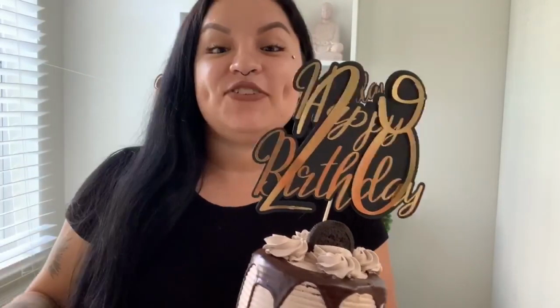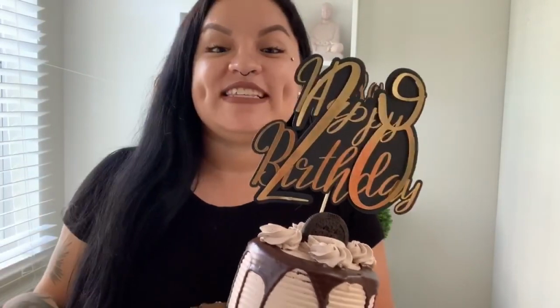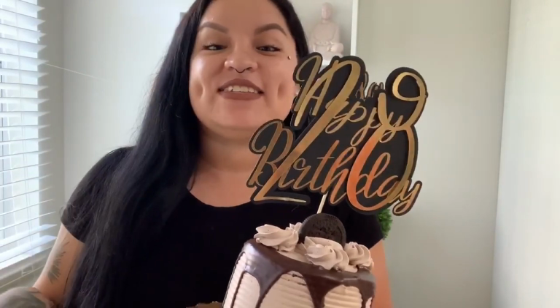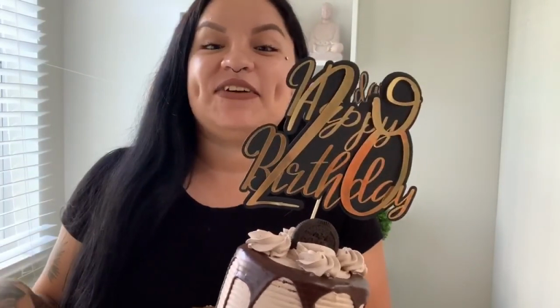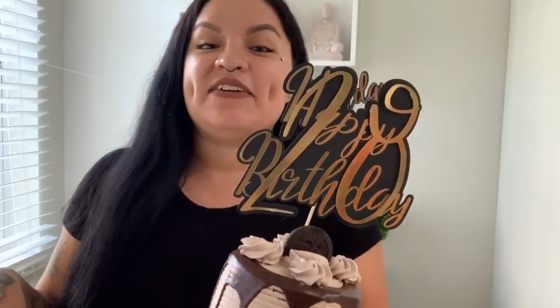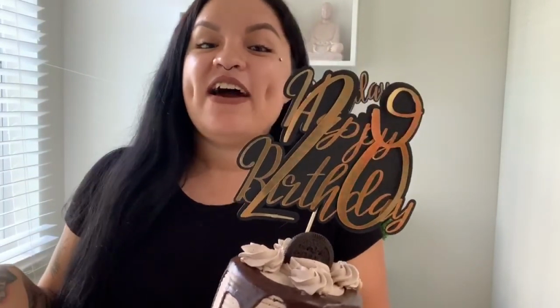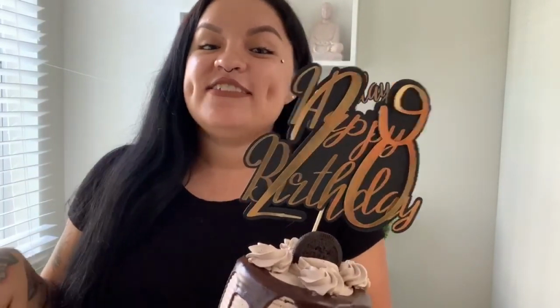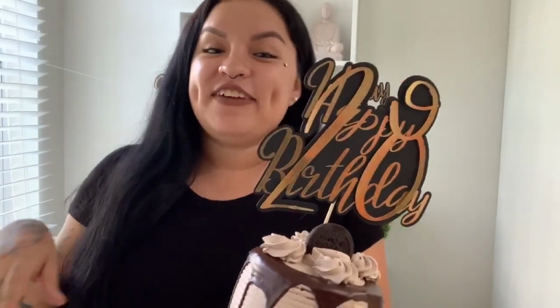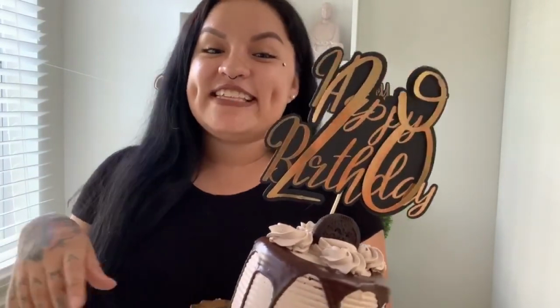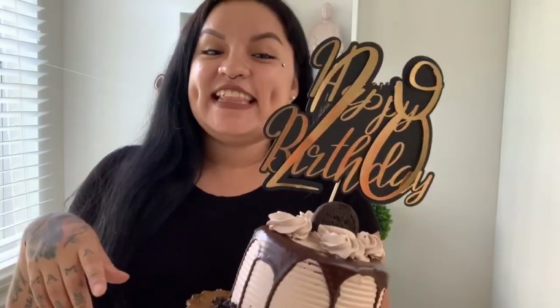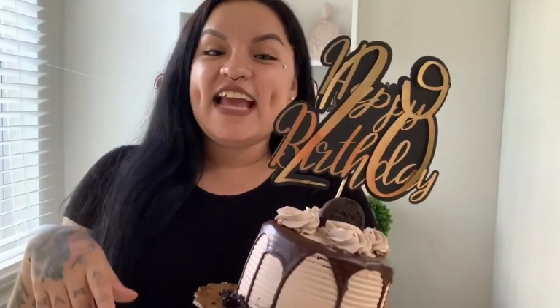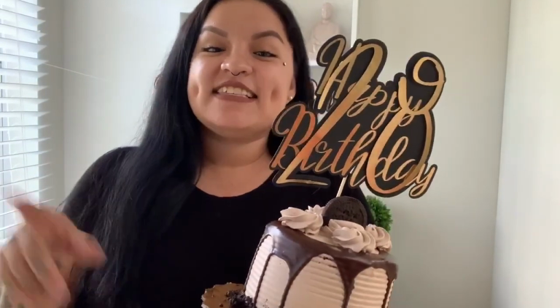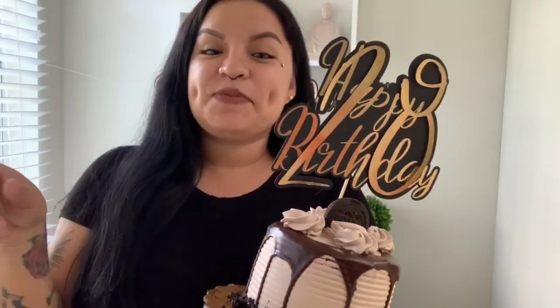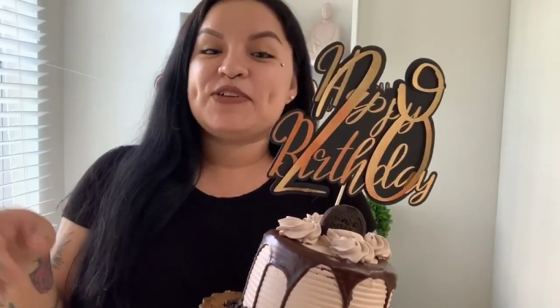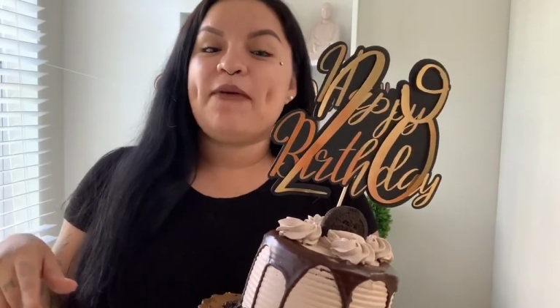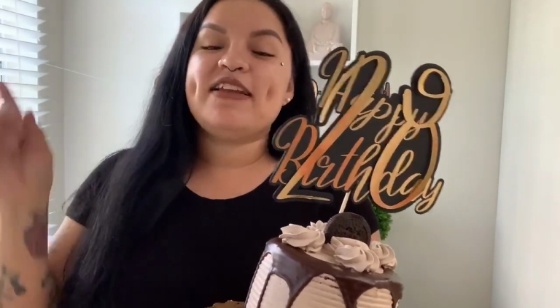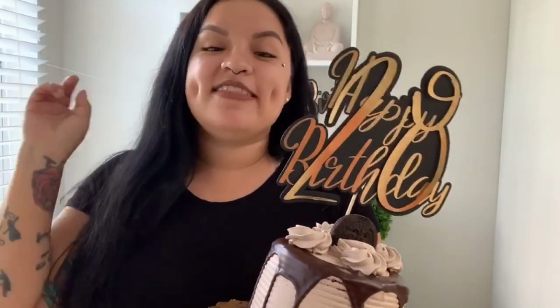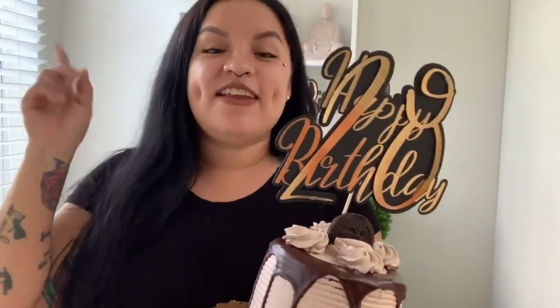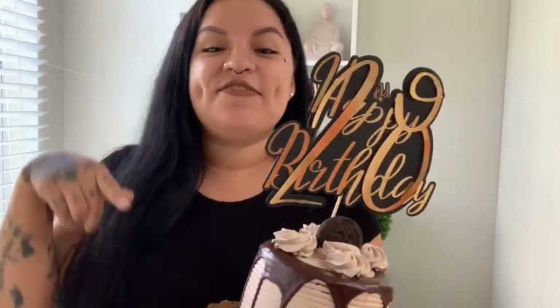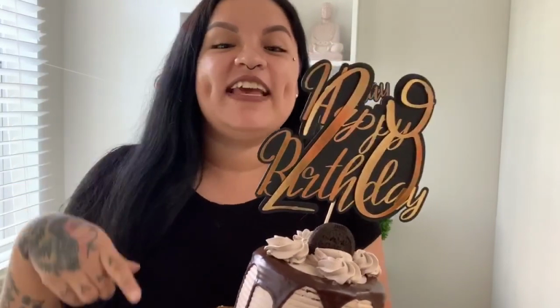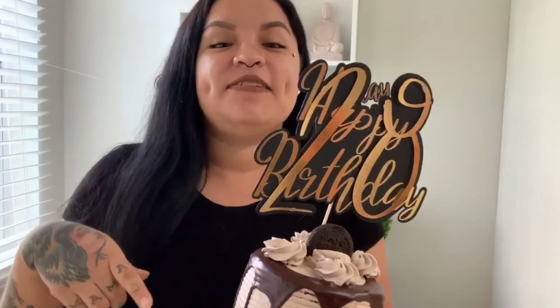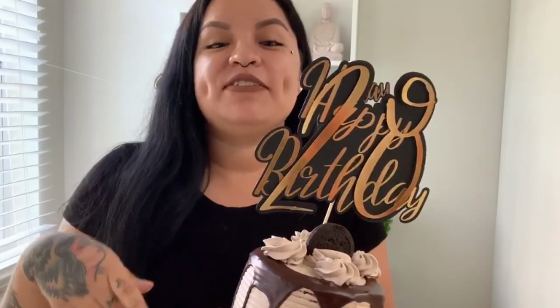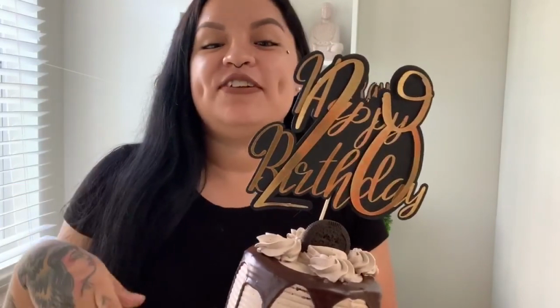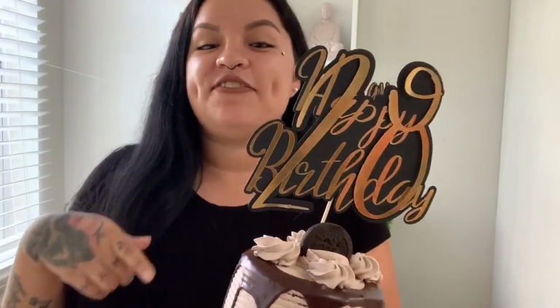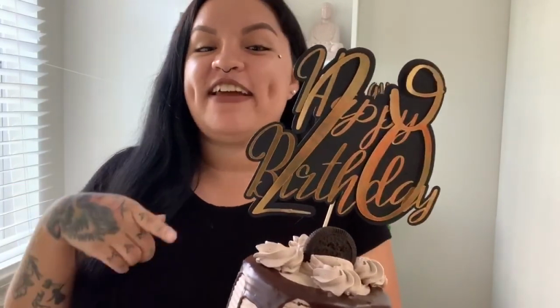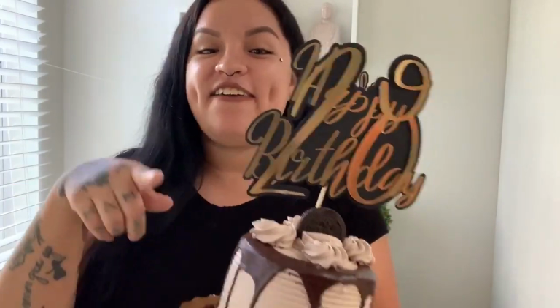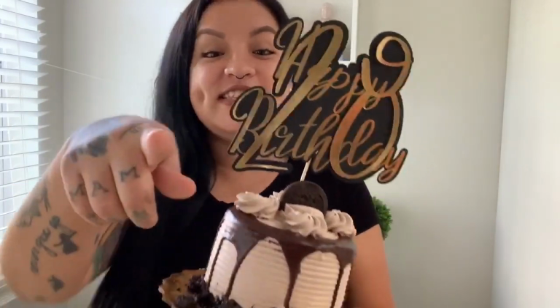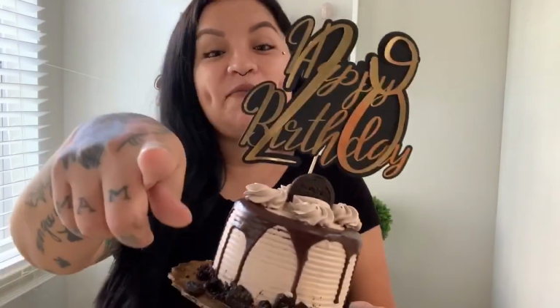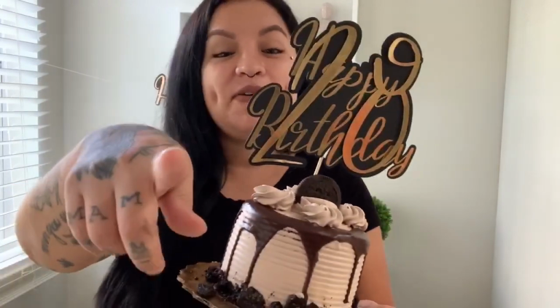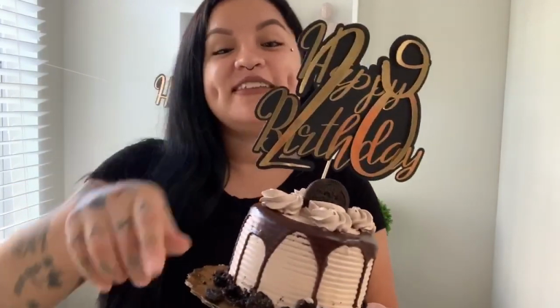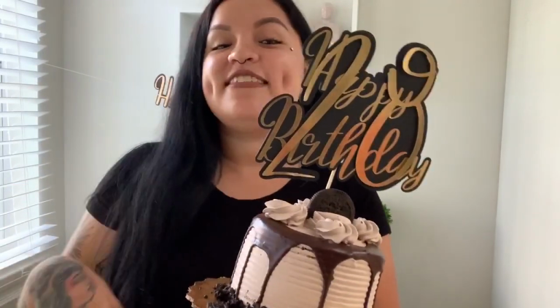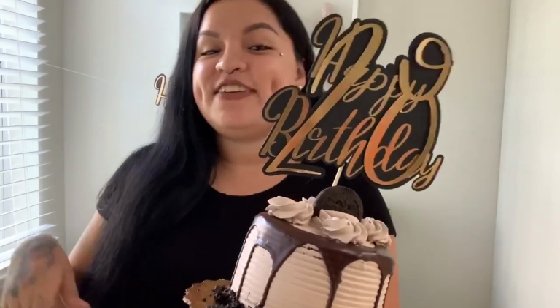I hope you guys enjoyed this video. Don't forget to like, subscribe, and hit that notification bell so you don't miss every time I post another video.